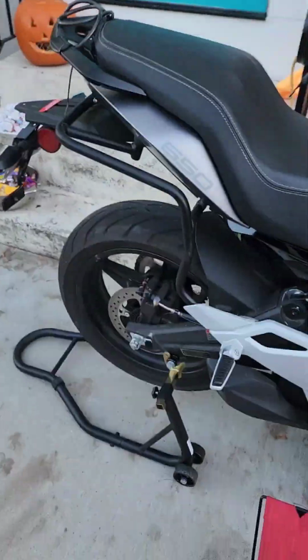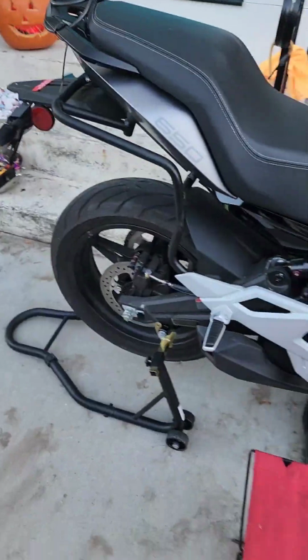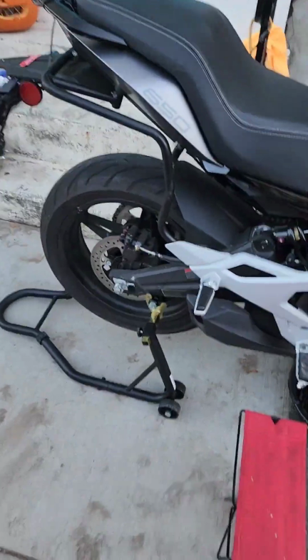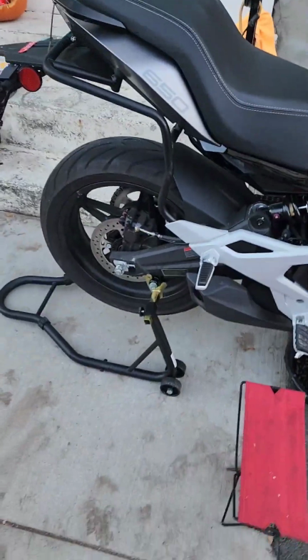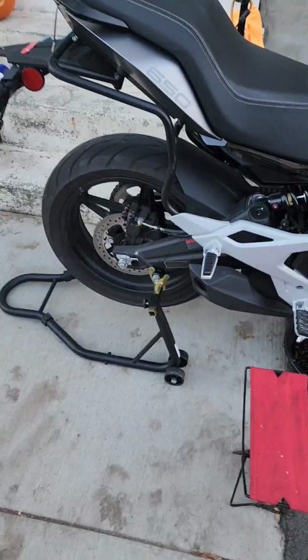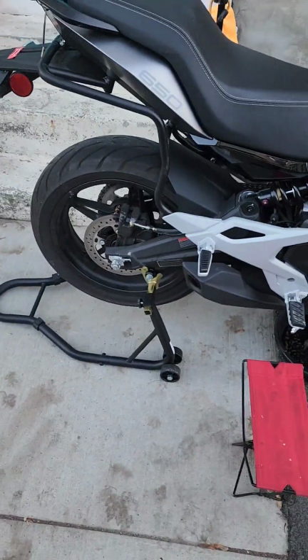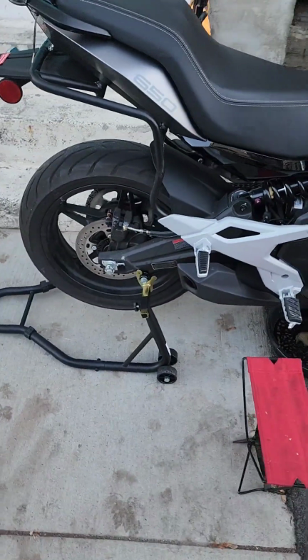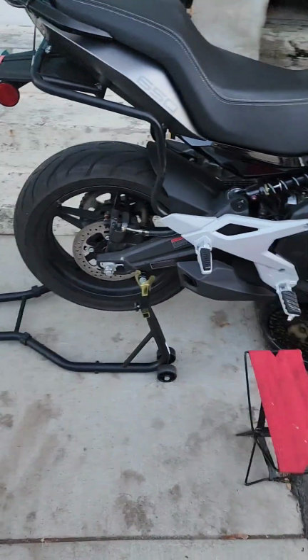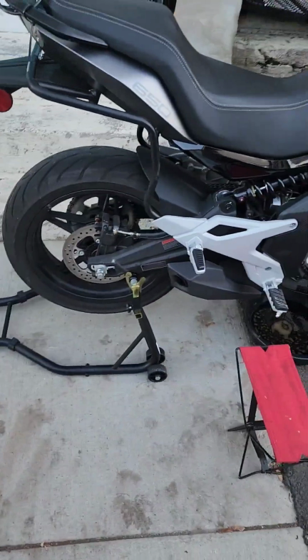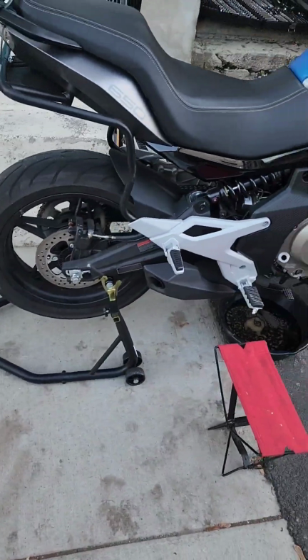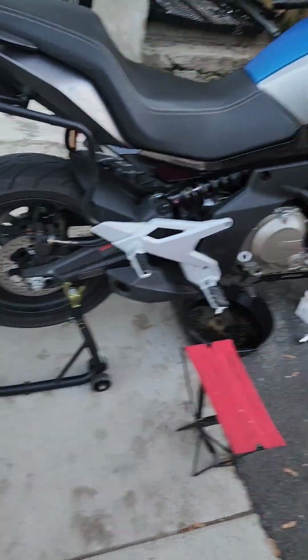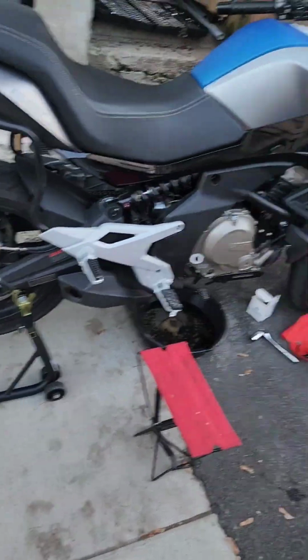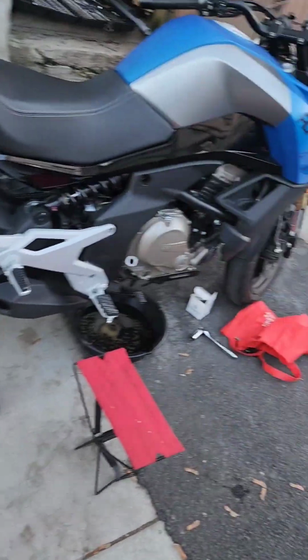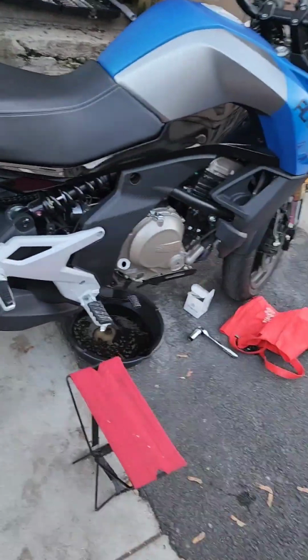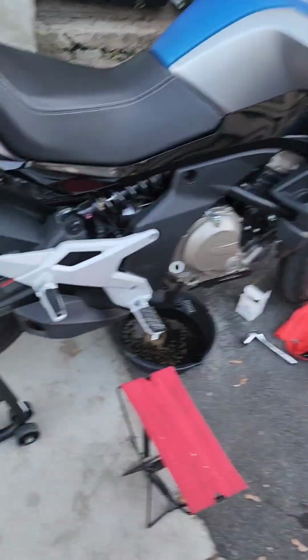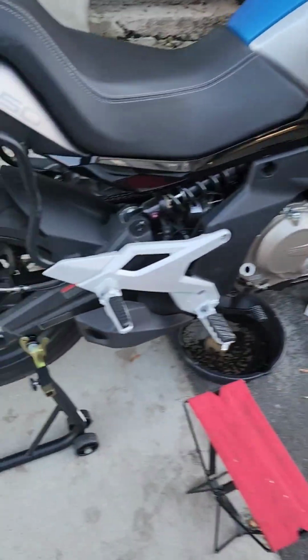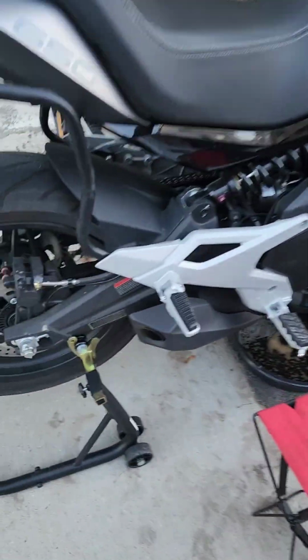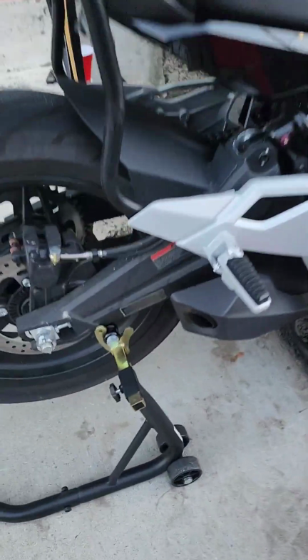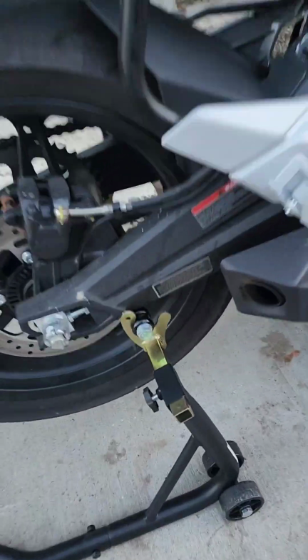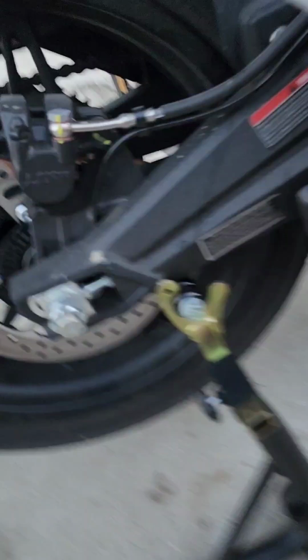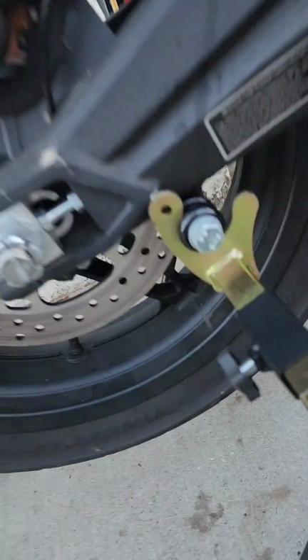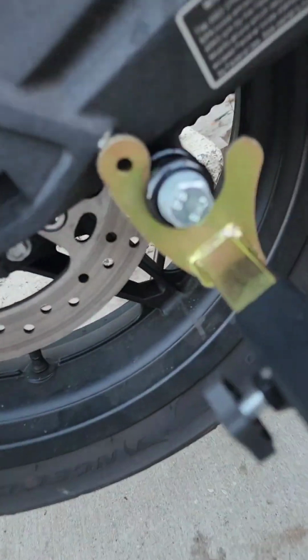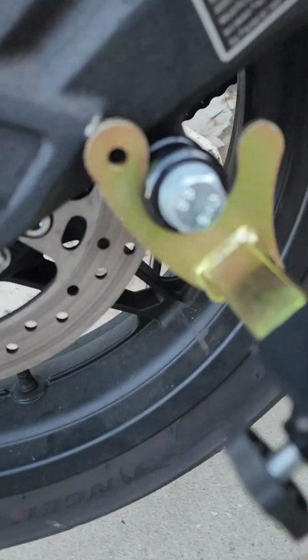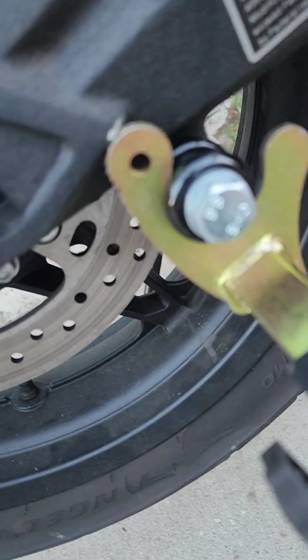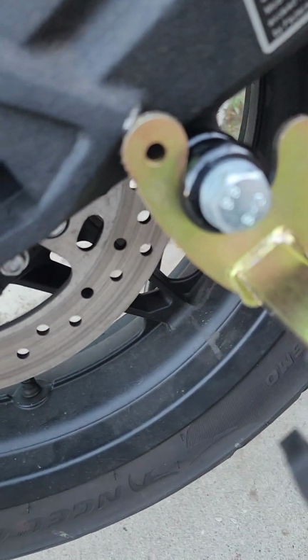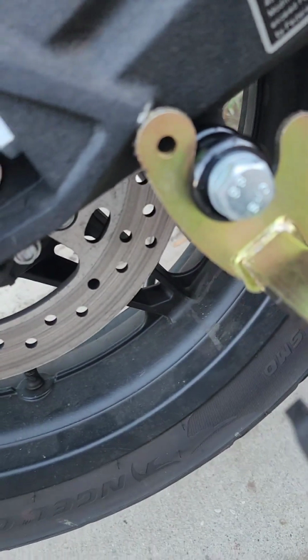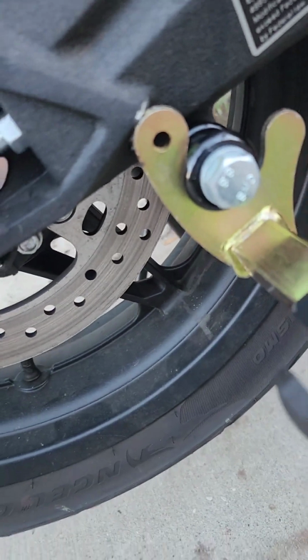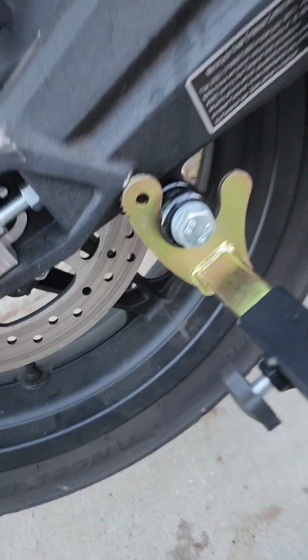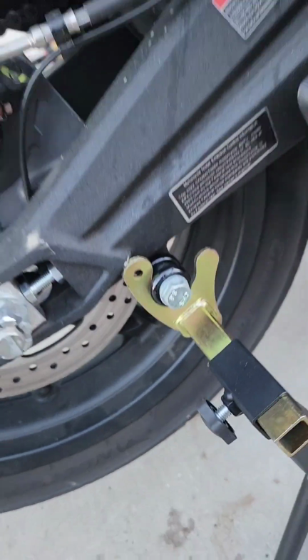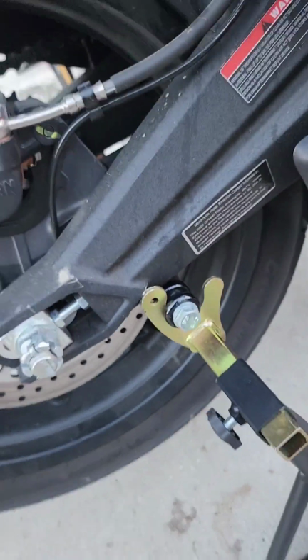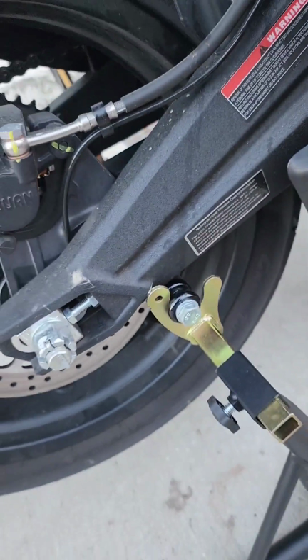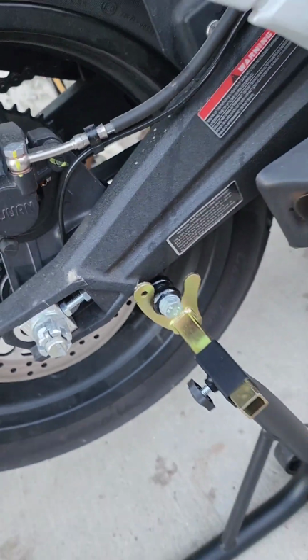I got it up on the rear stand, probably incorrectly, as you can tell from me messing up my setup.